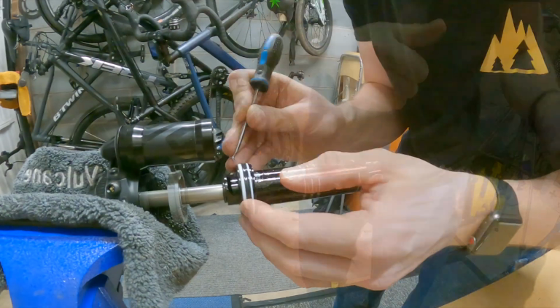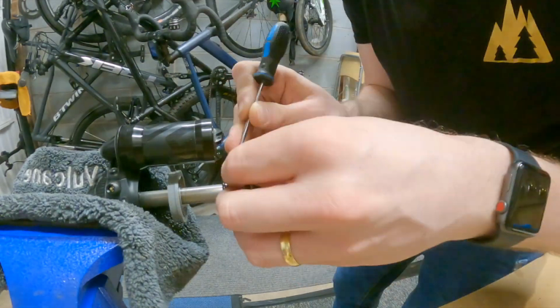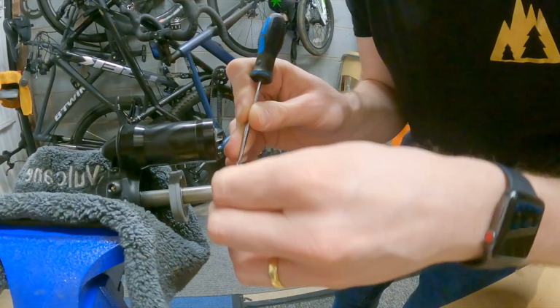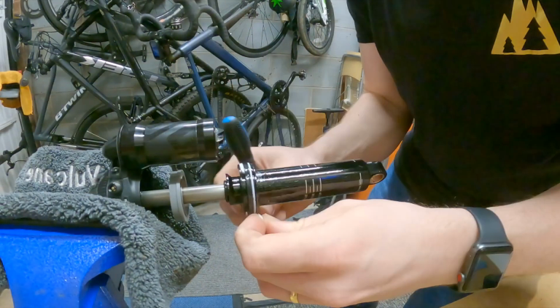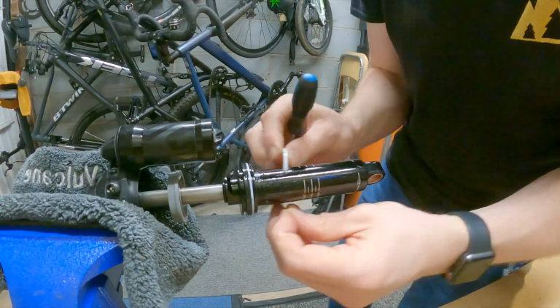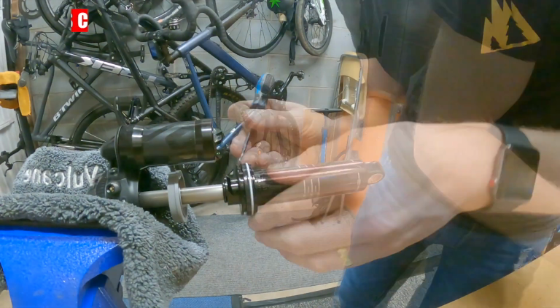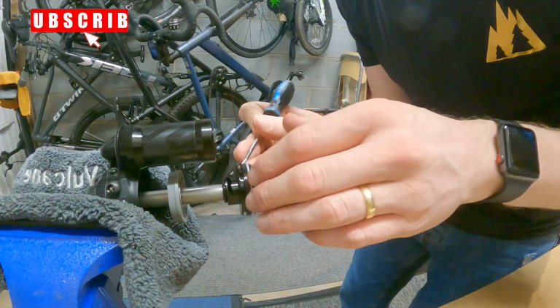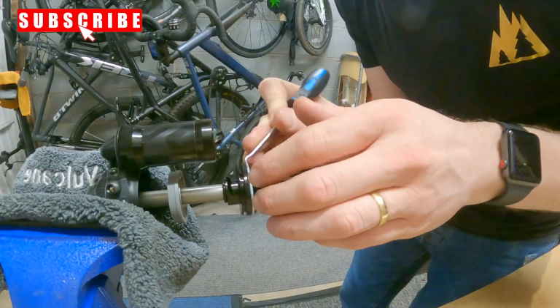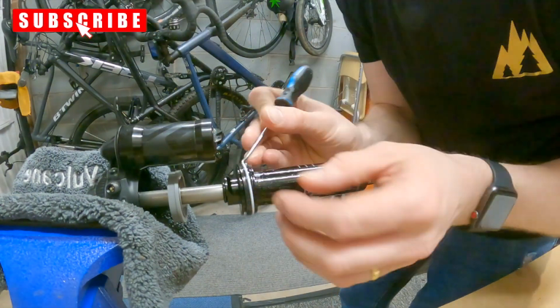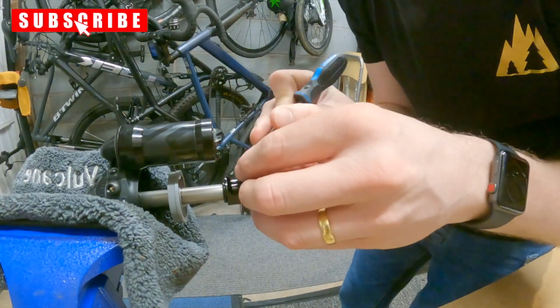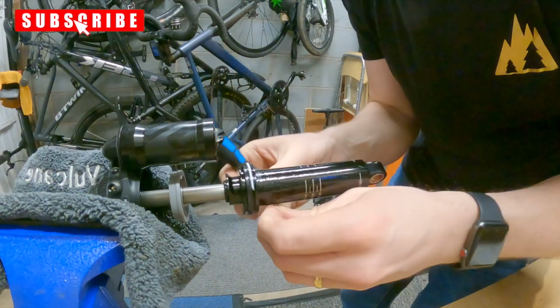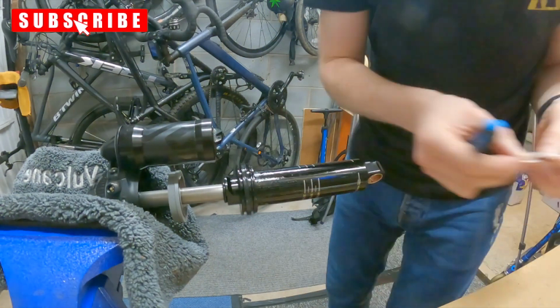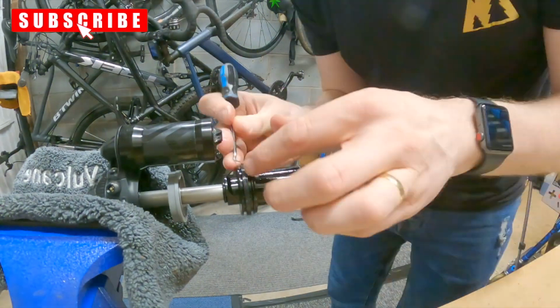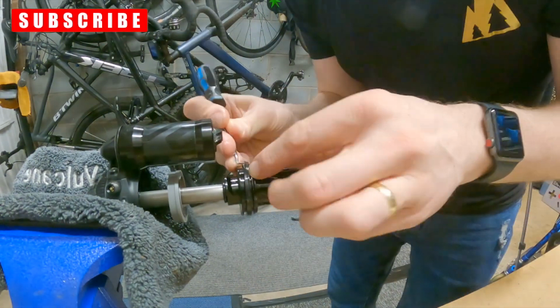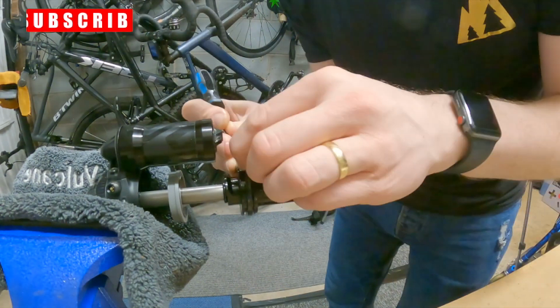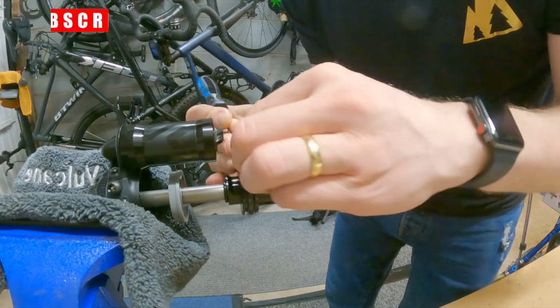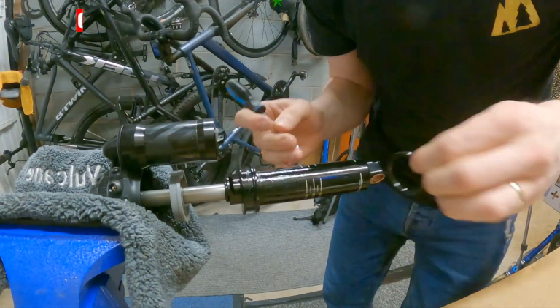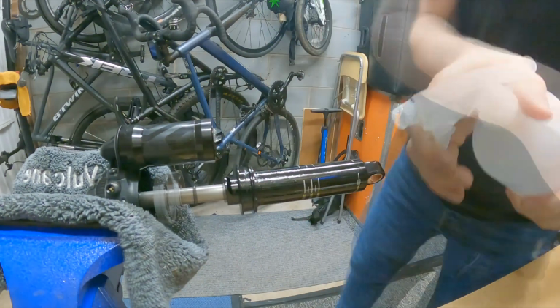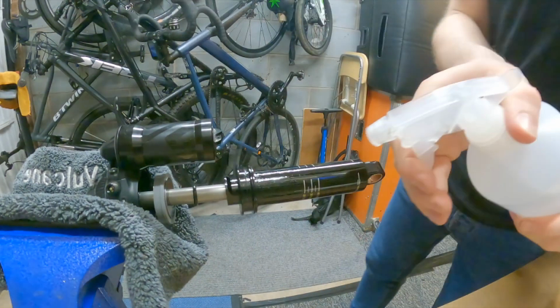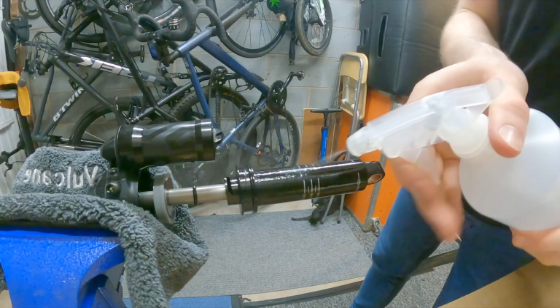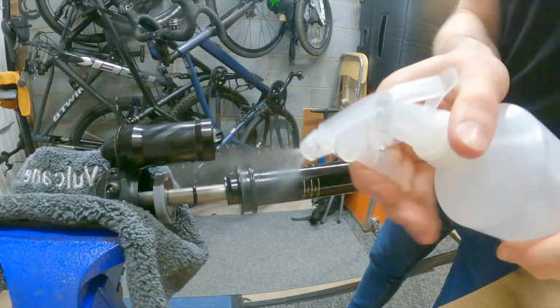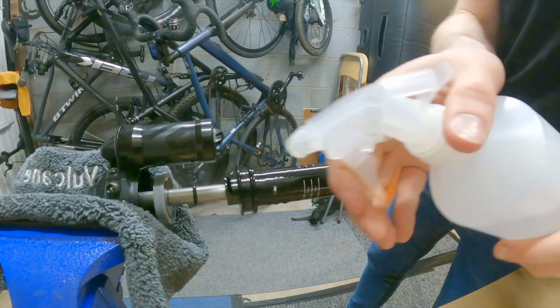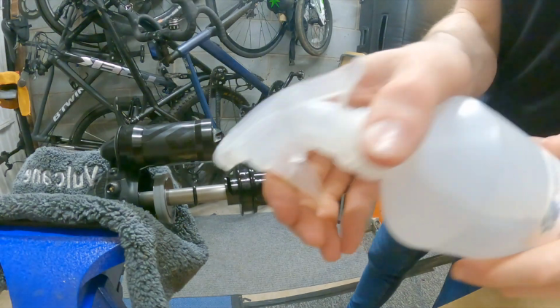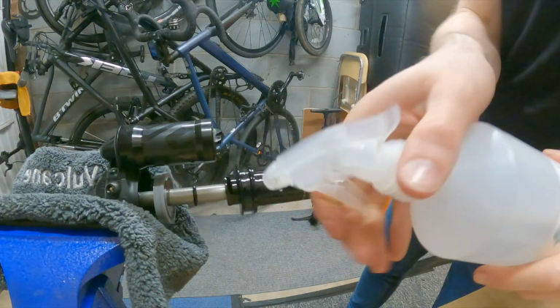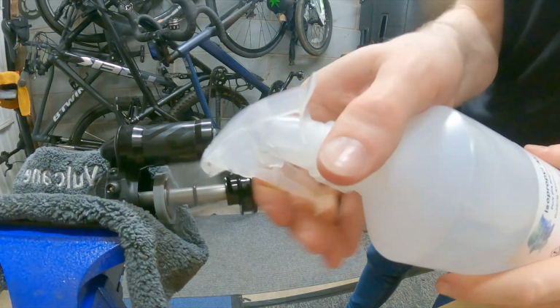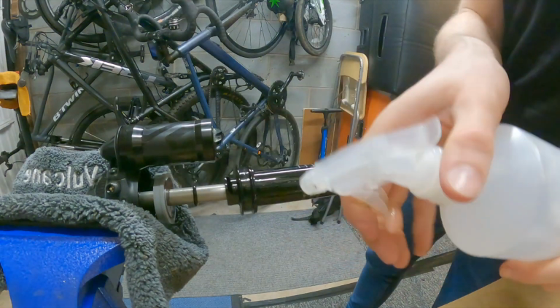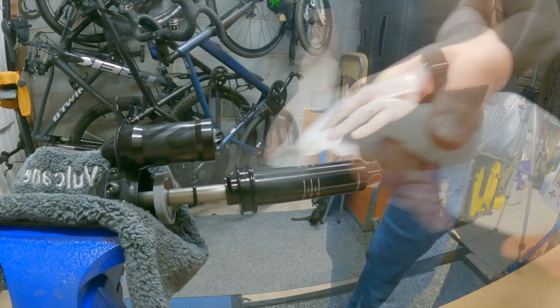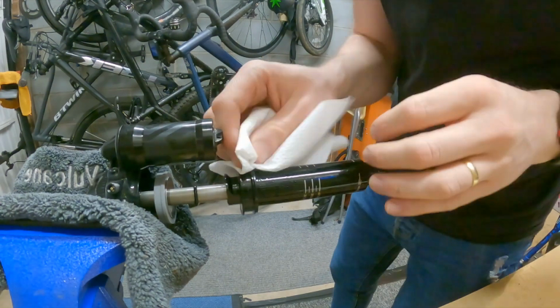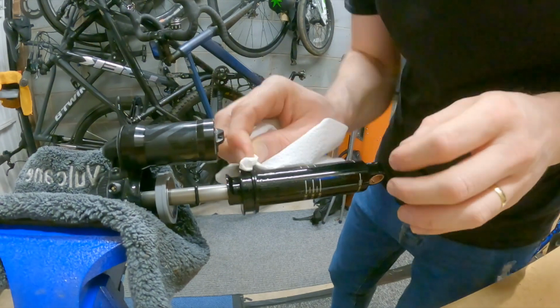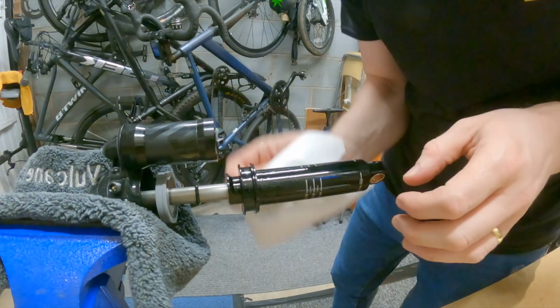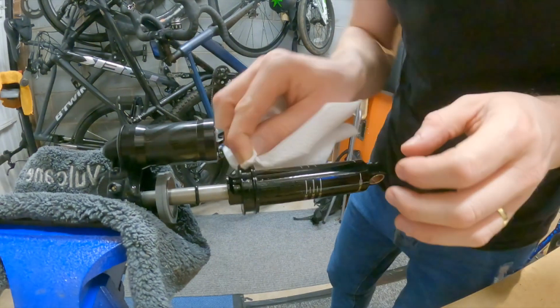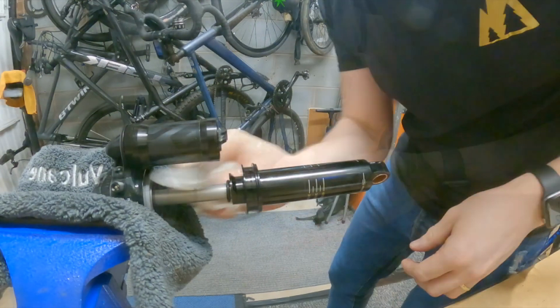When doing this, you need to be really careful that you don't scratch anything. Then we're just going to give the whole shock a clean down with some isopropyl alcohol and some shop towel.